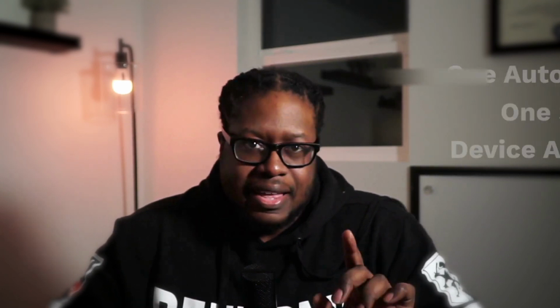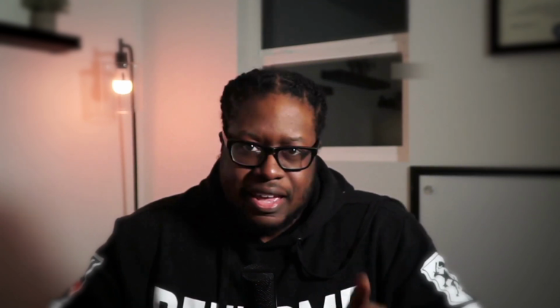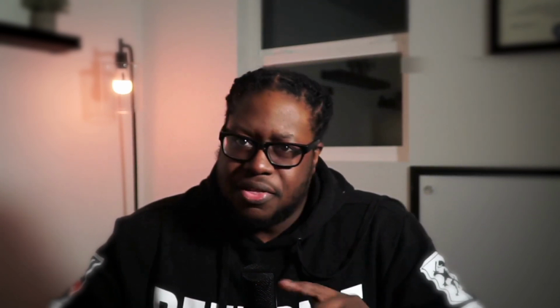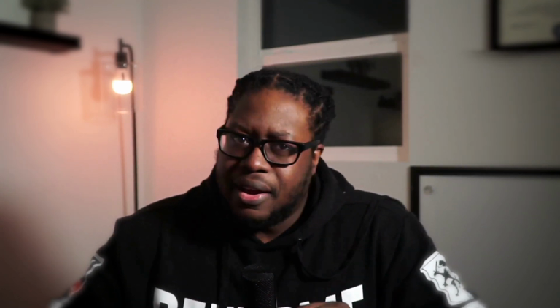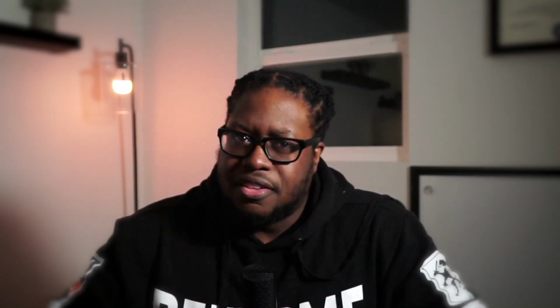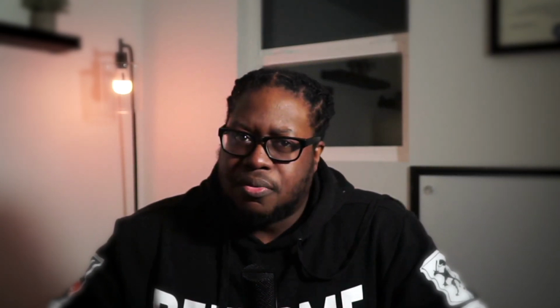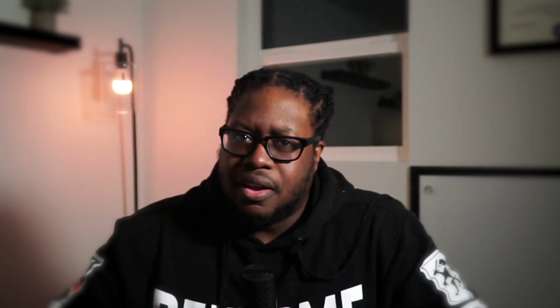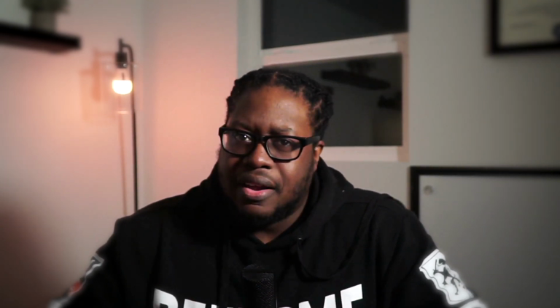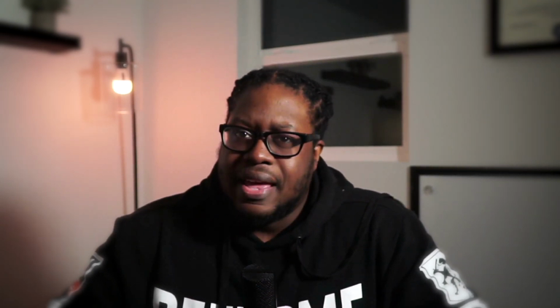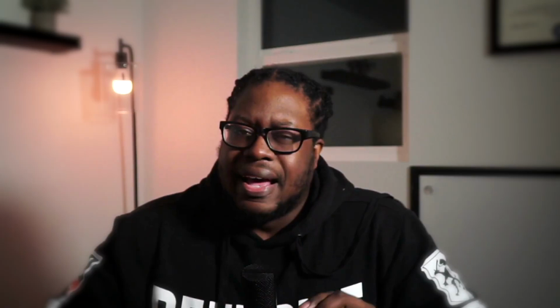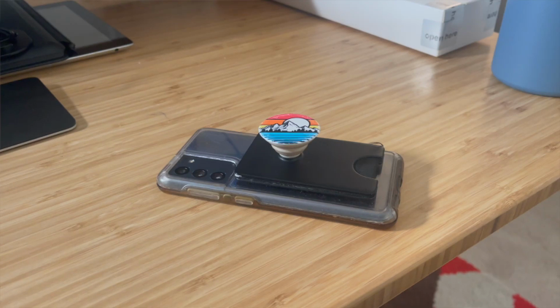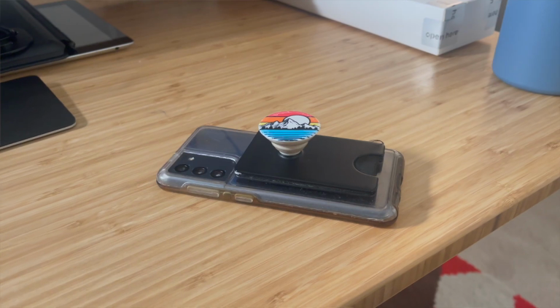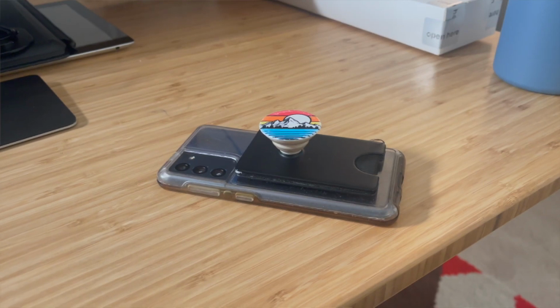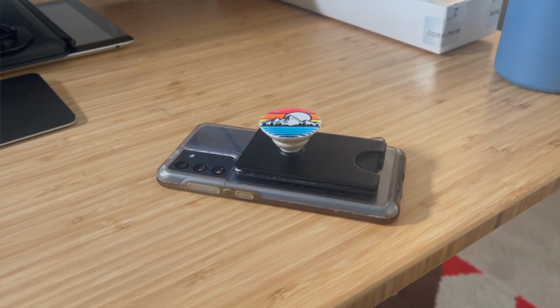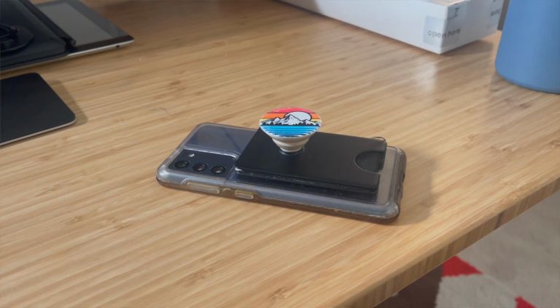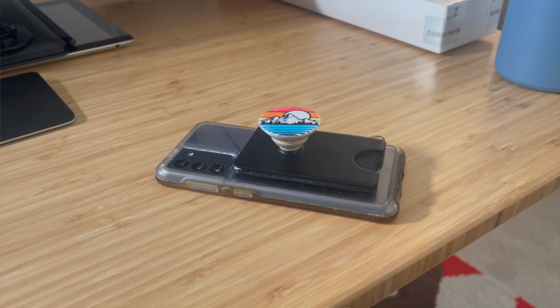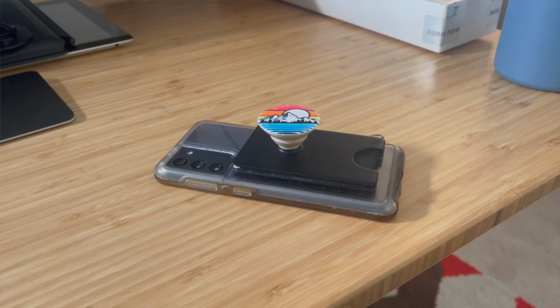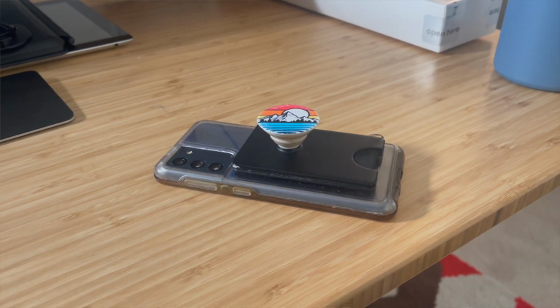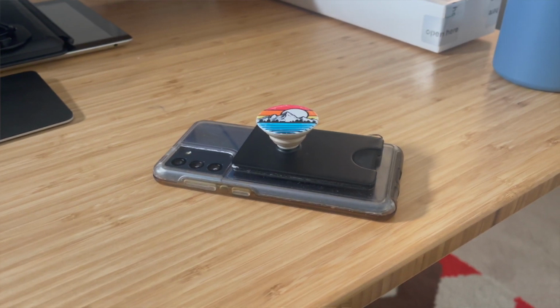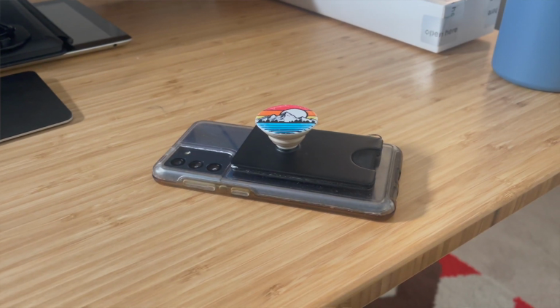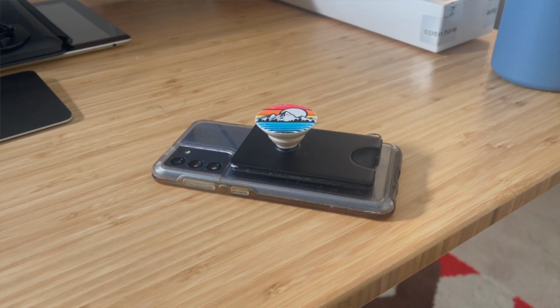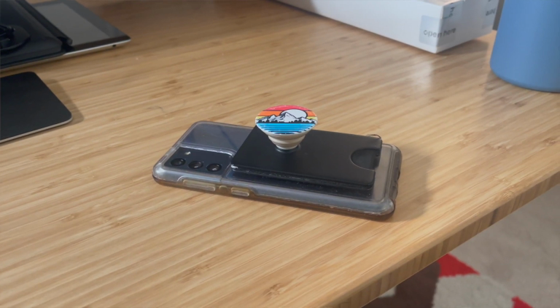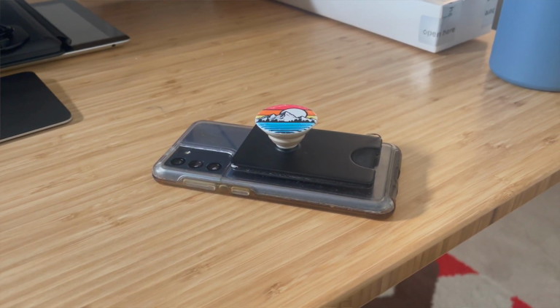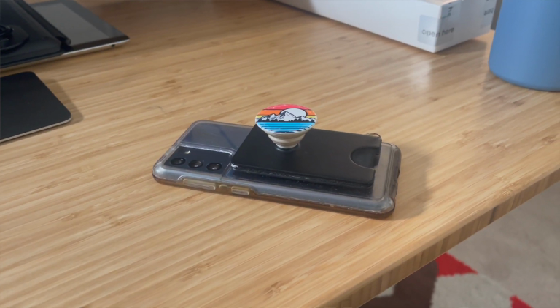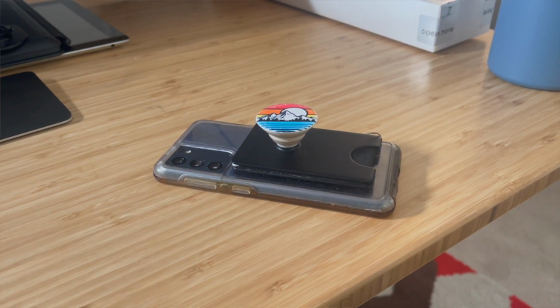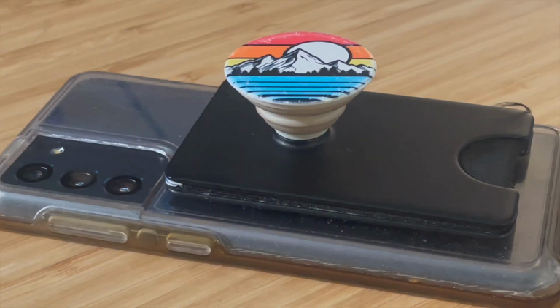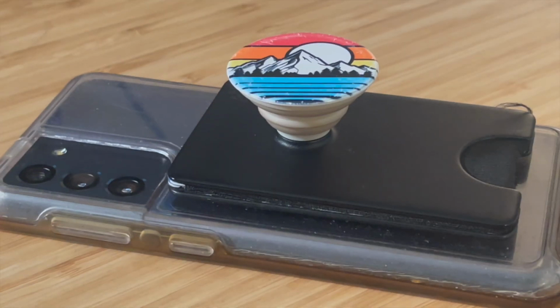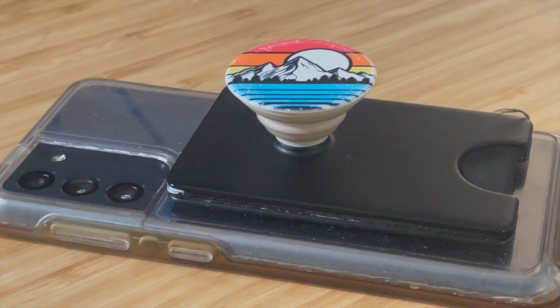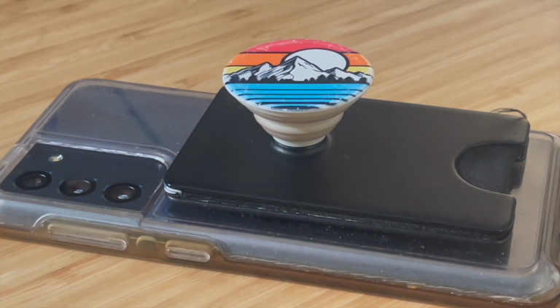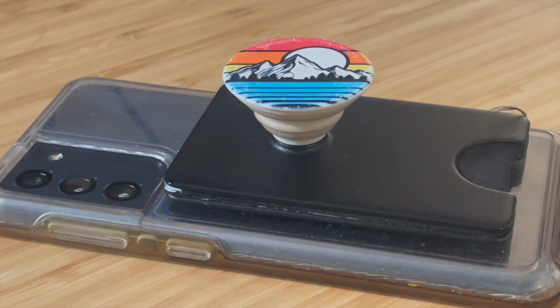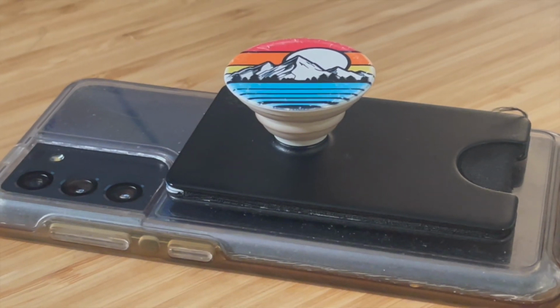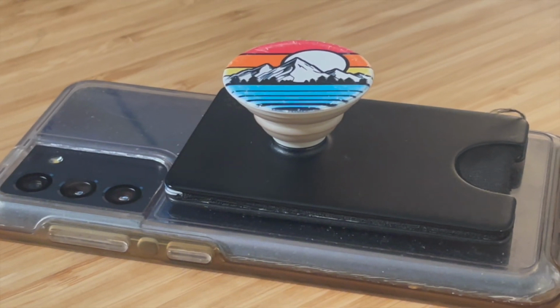Even though I got this working, I had to abandon the plan because my wife's phone case blocks her NFC.